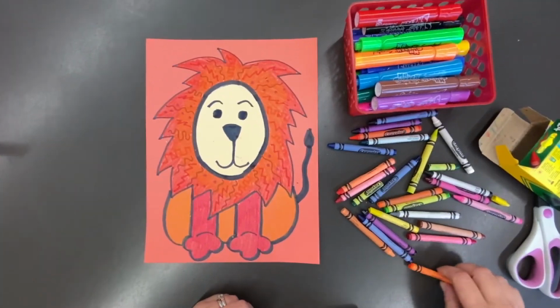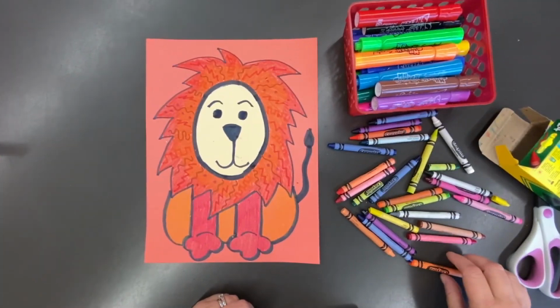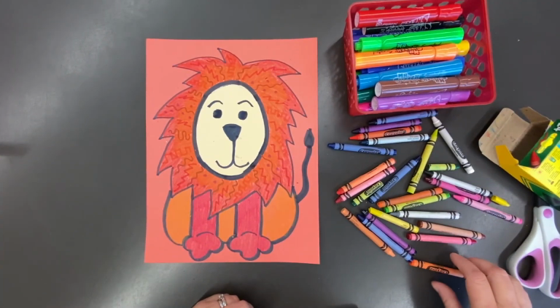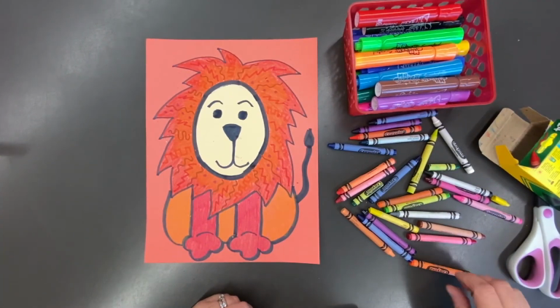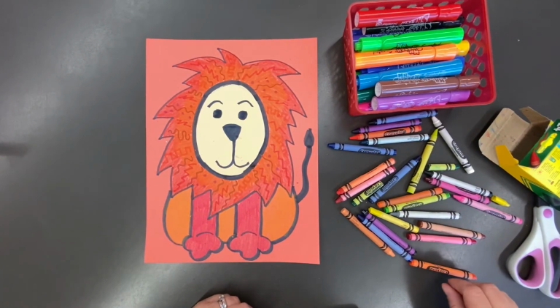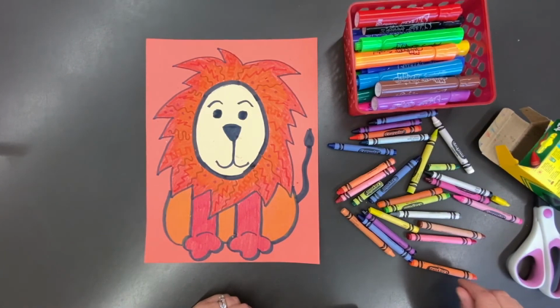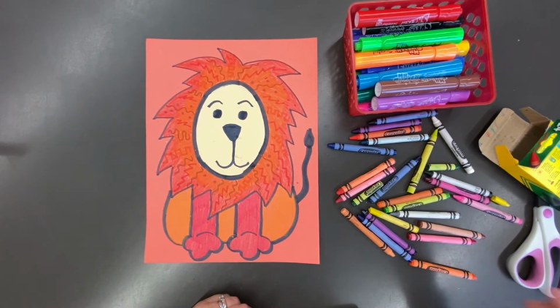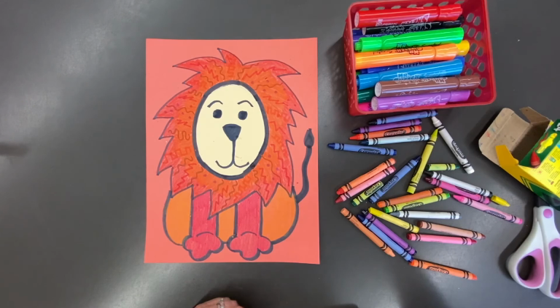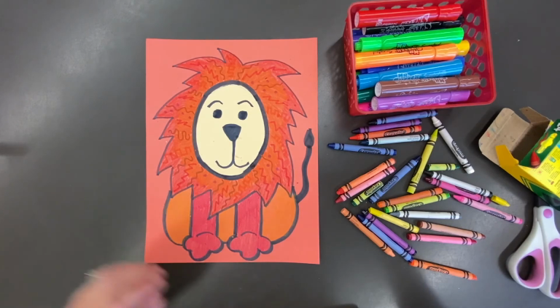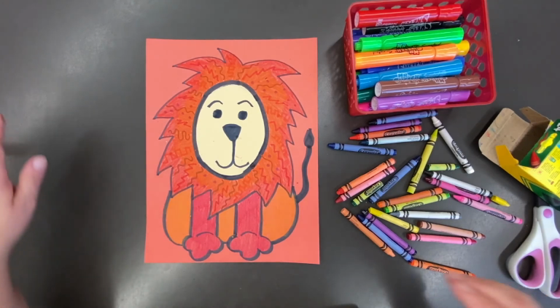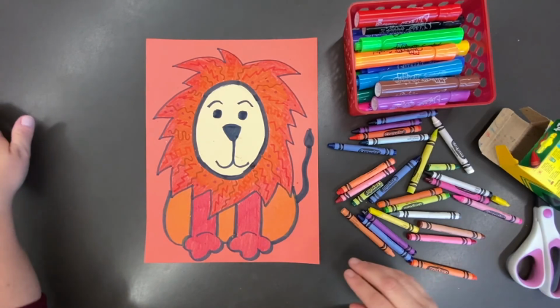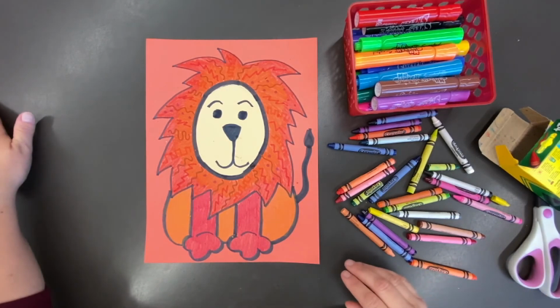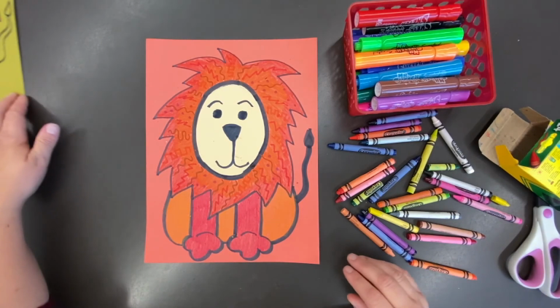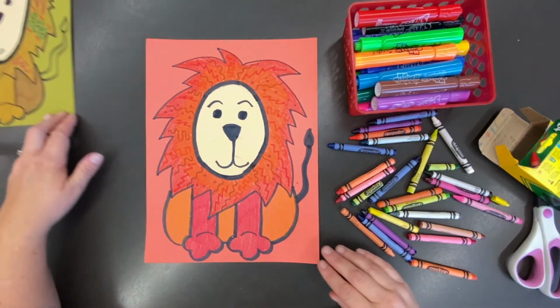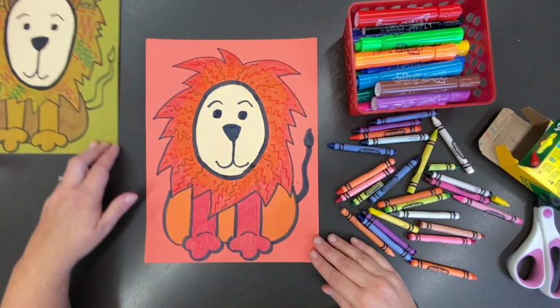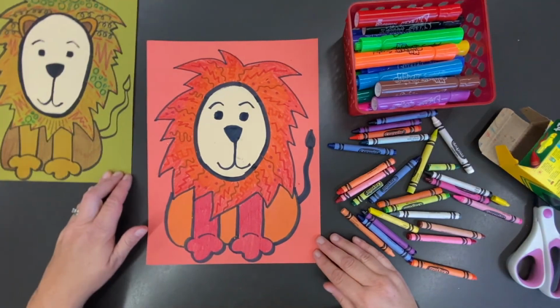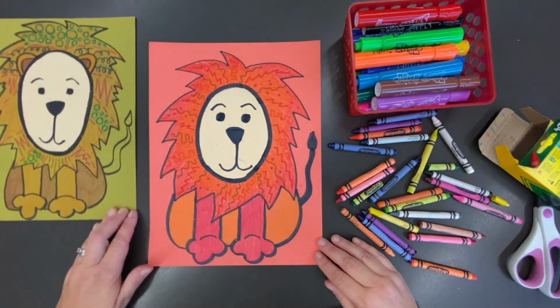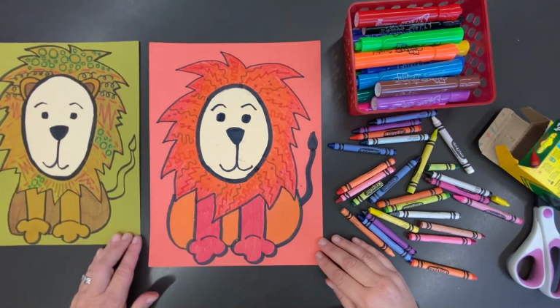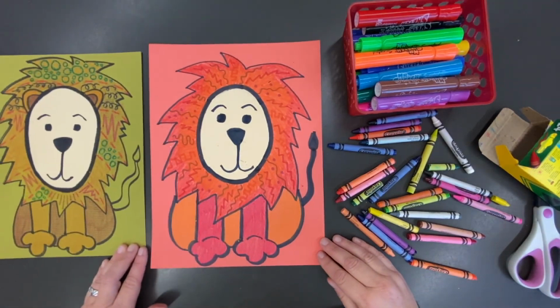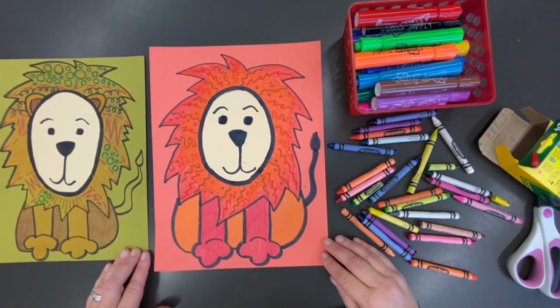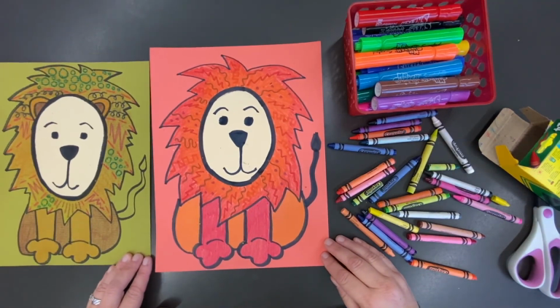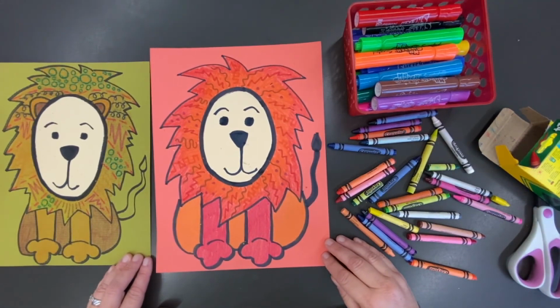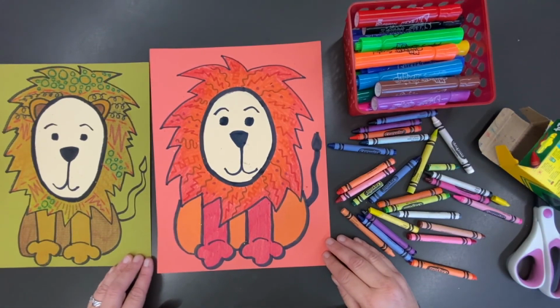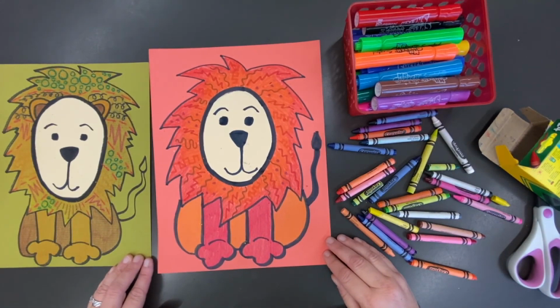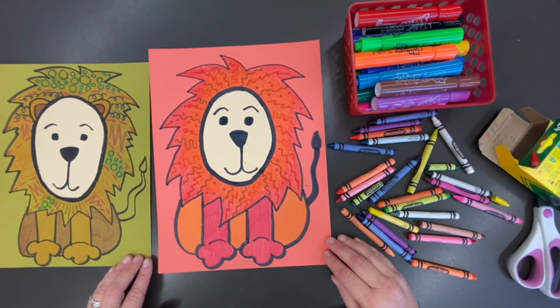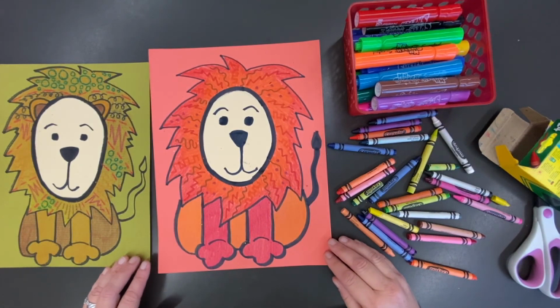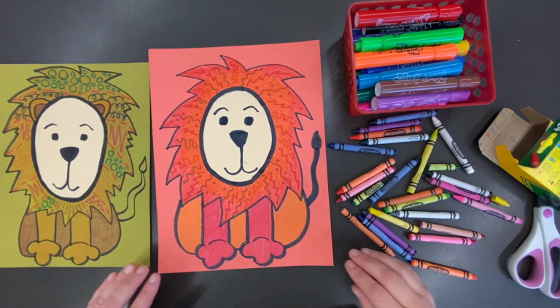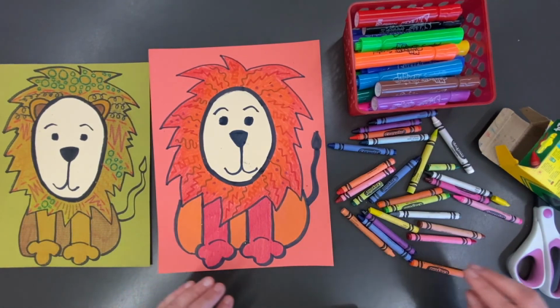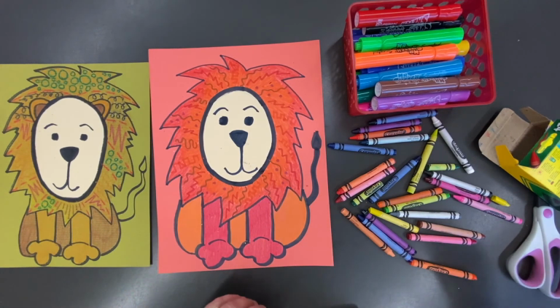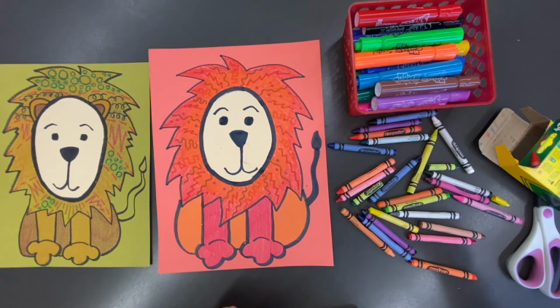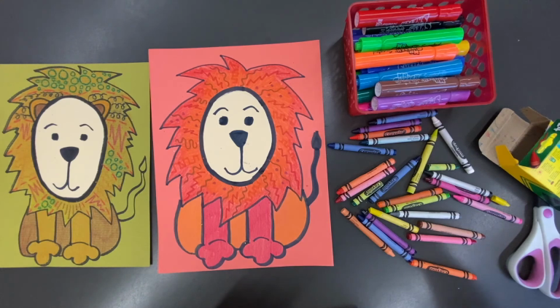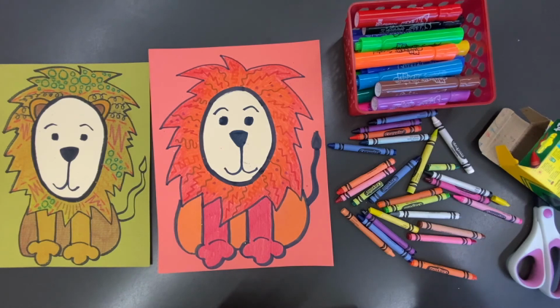And there we have it — my lion is complete! Make sure you show me a picture of your lion on Seesaw.